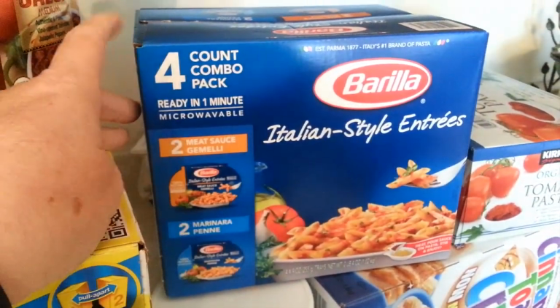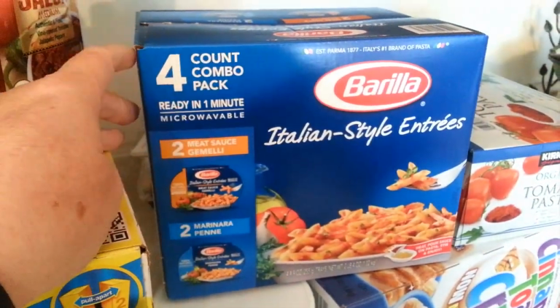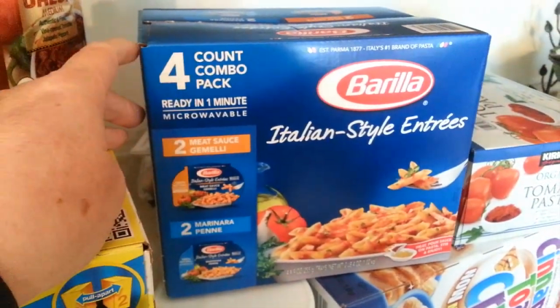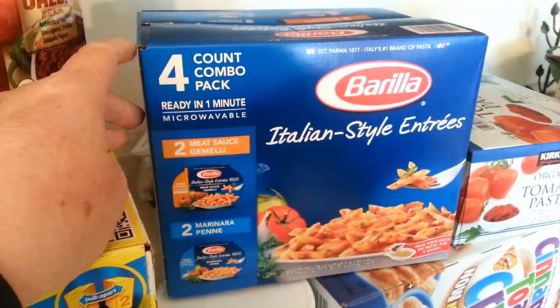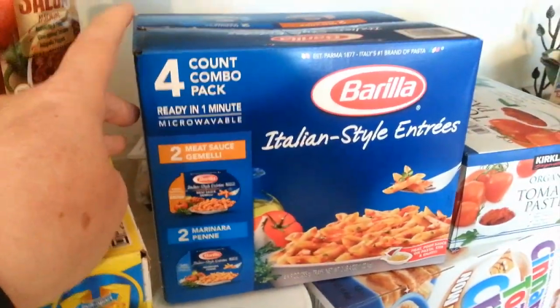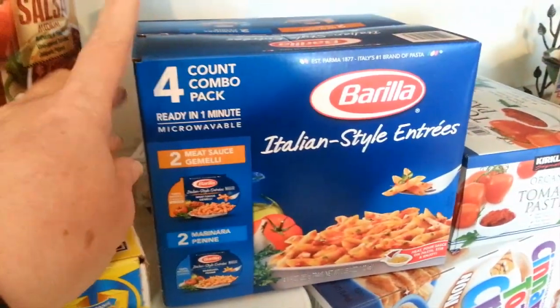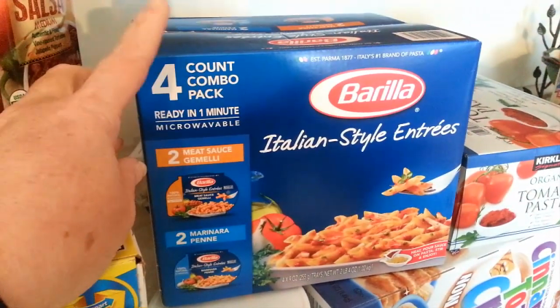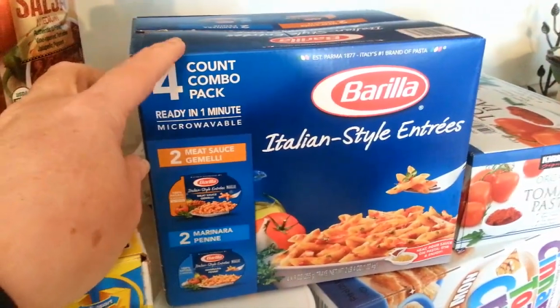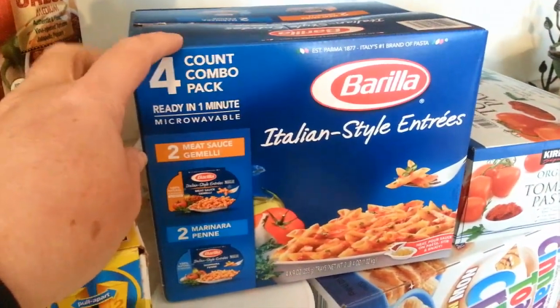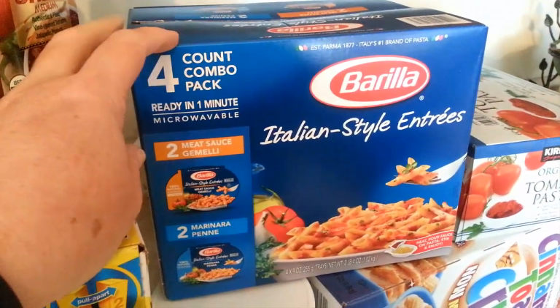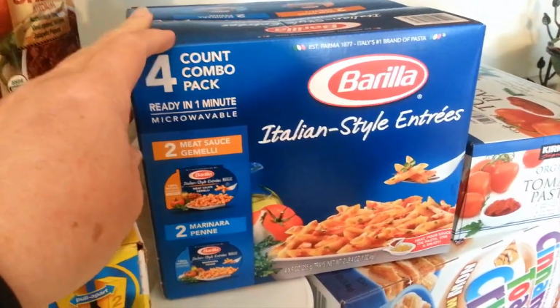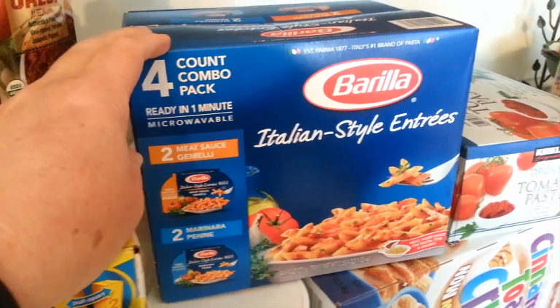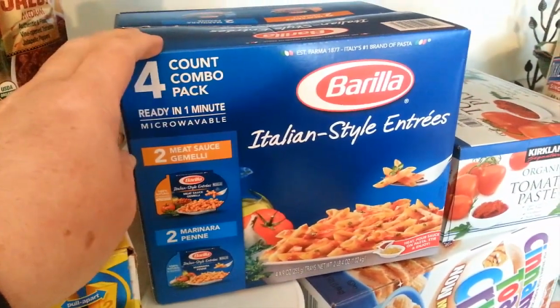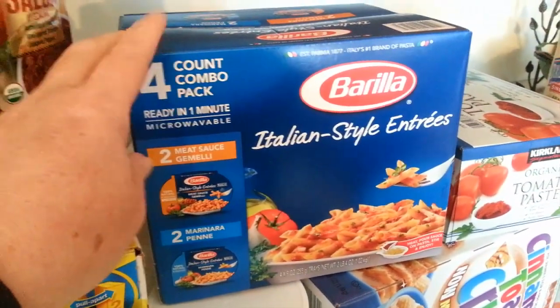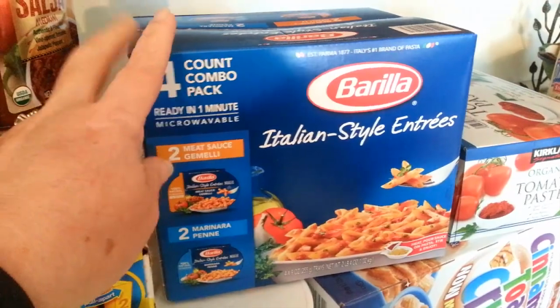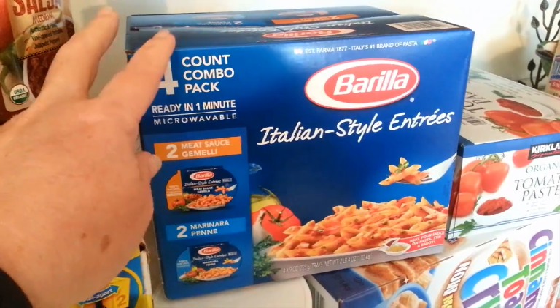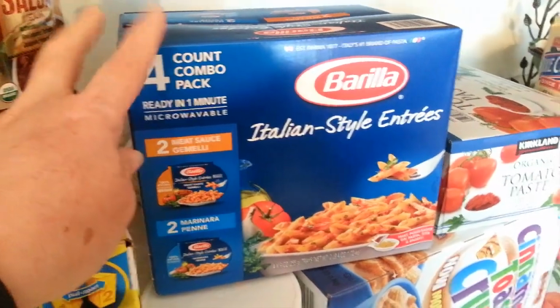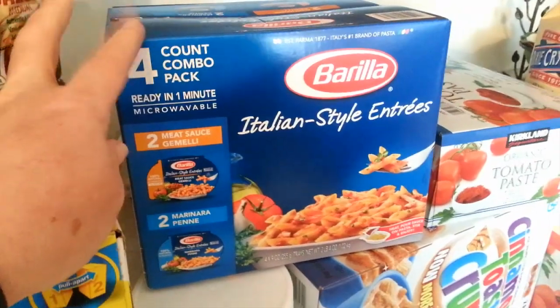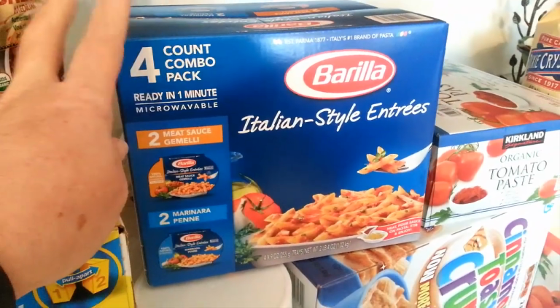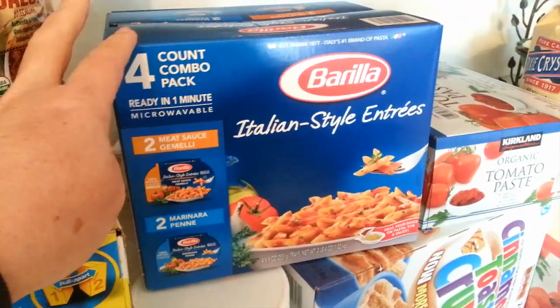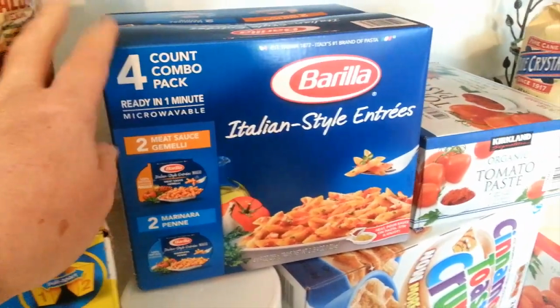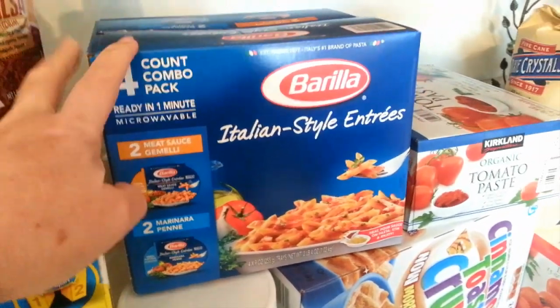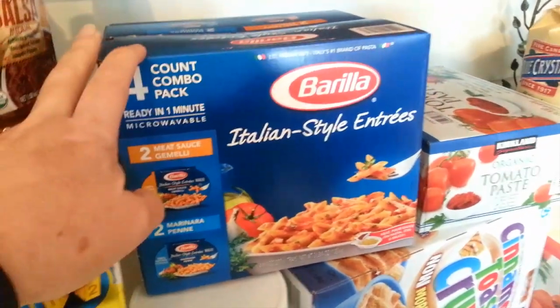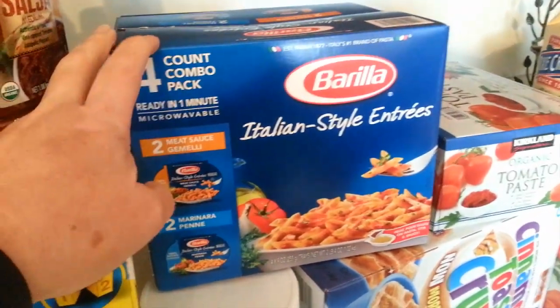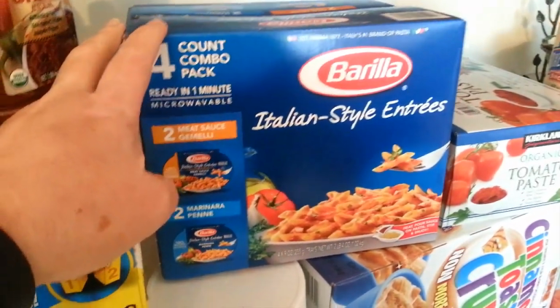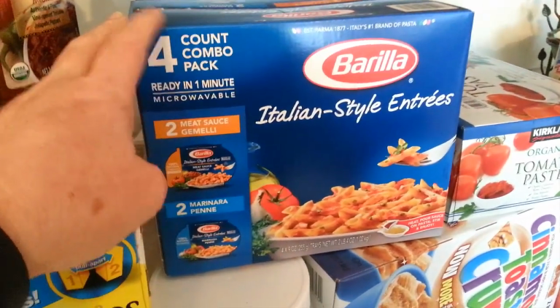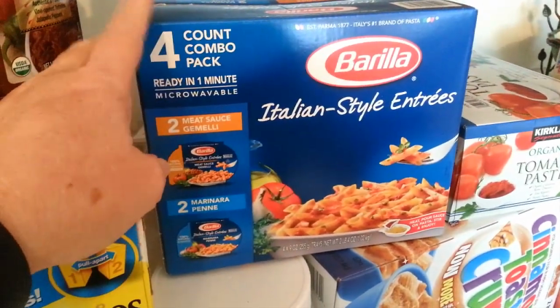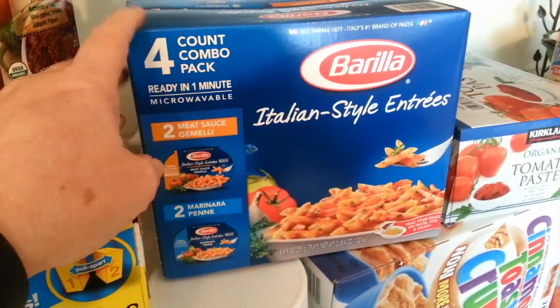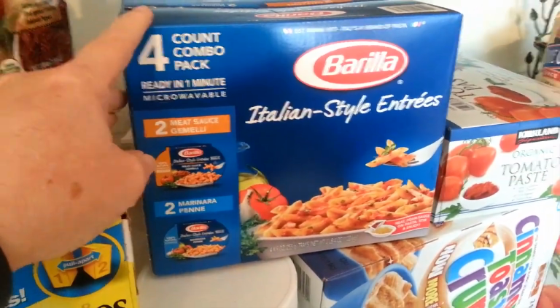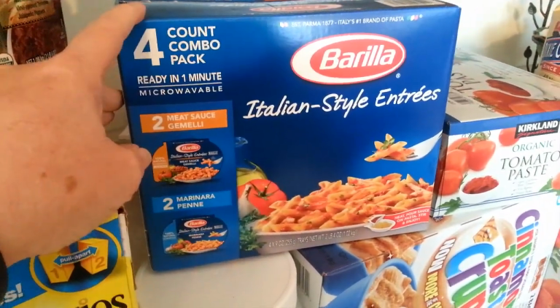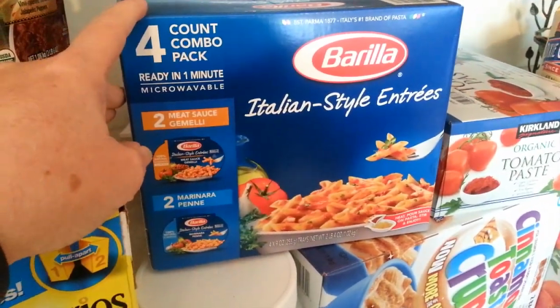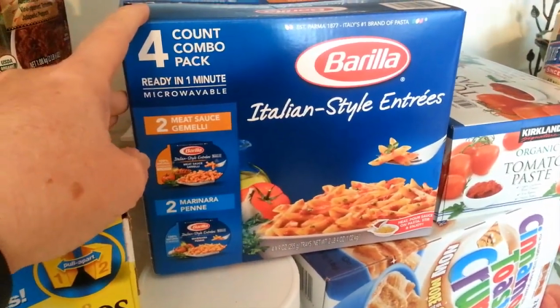This is something new — they were sampling it last time we went and the kids liked it, so I picked up one box of that.